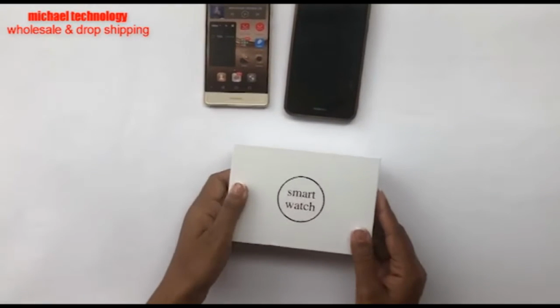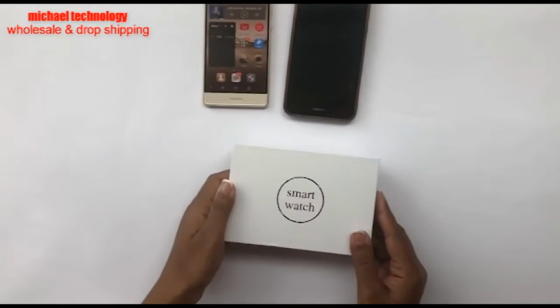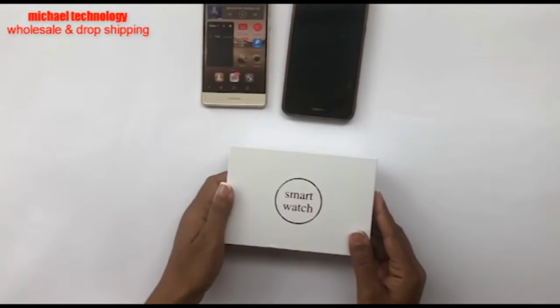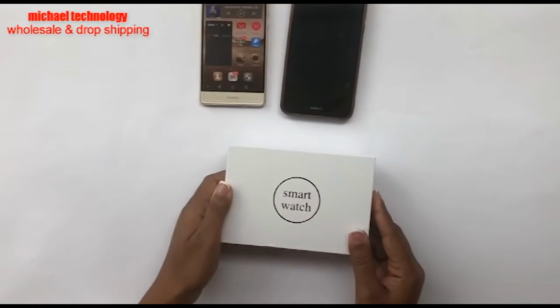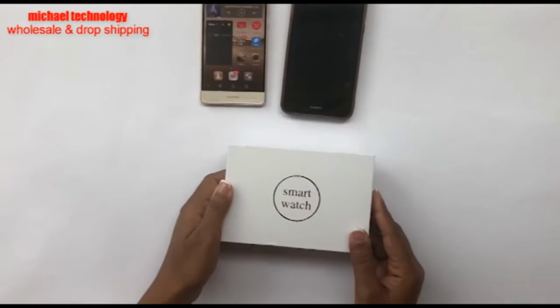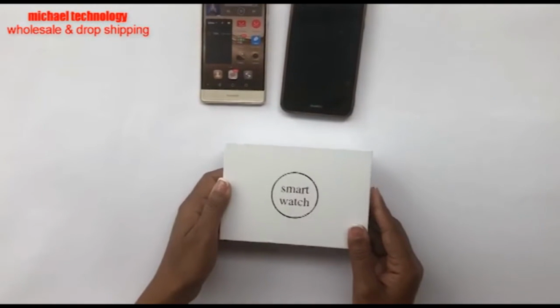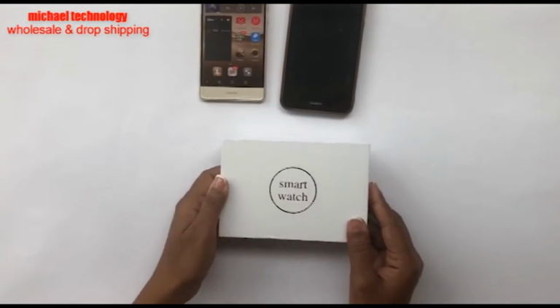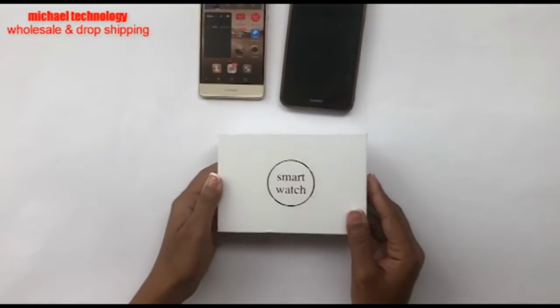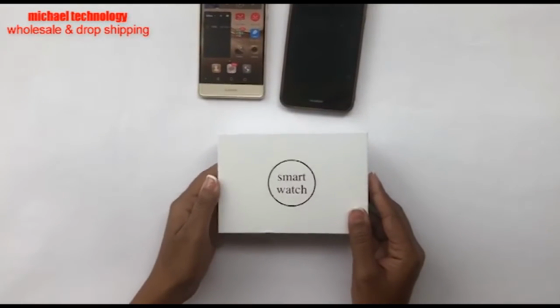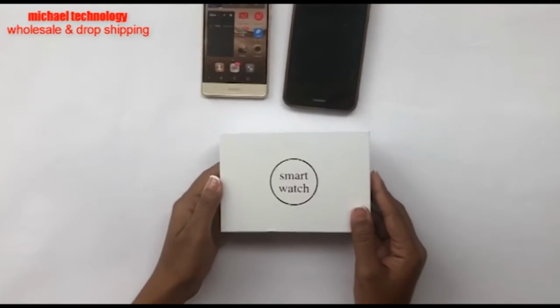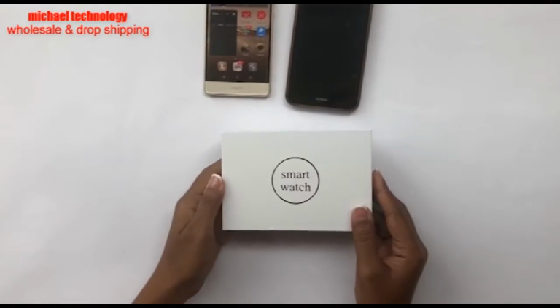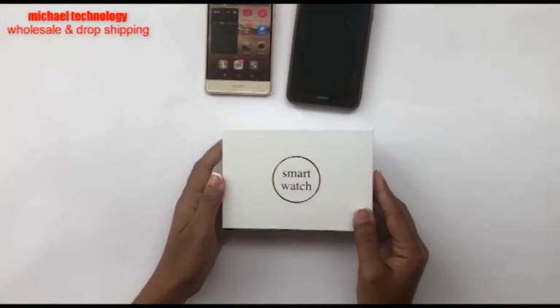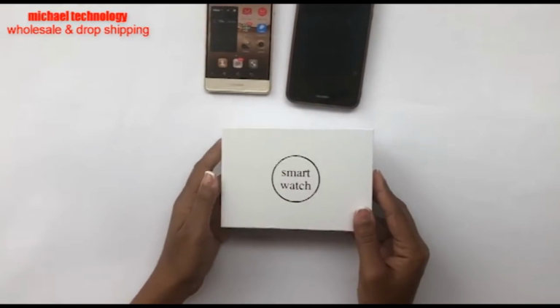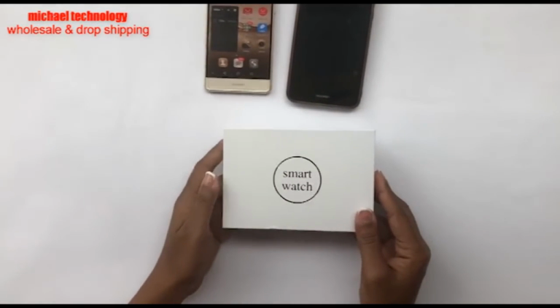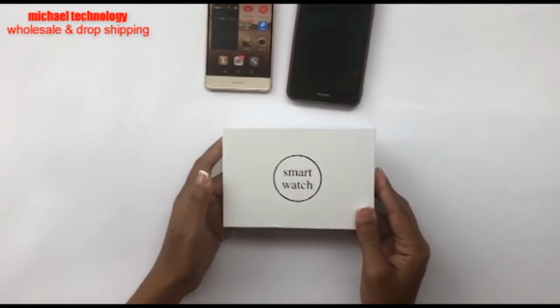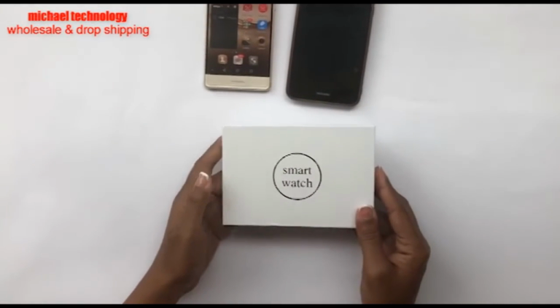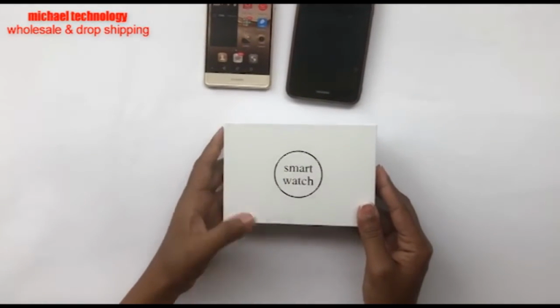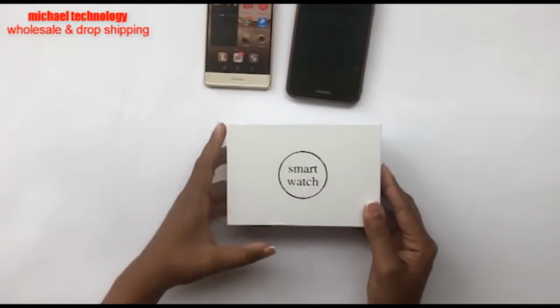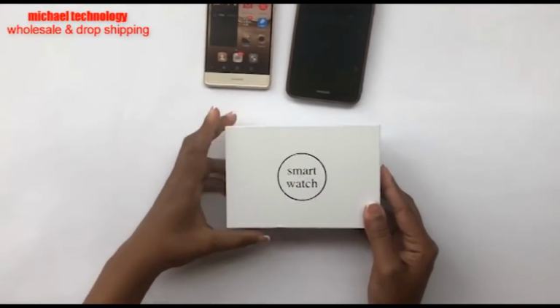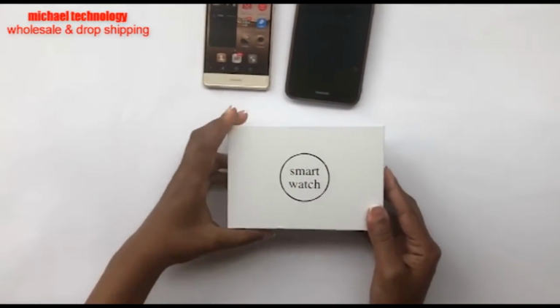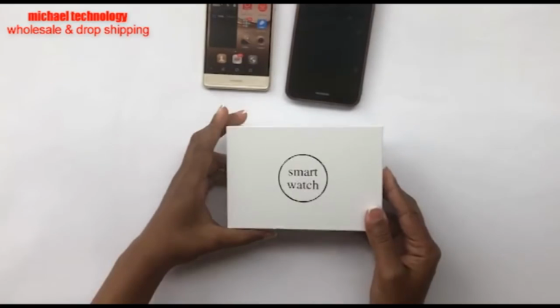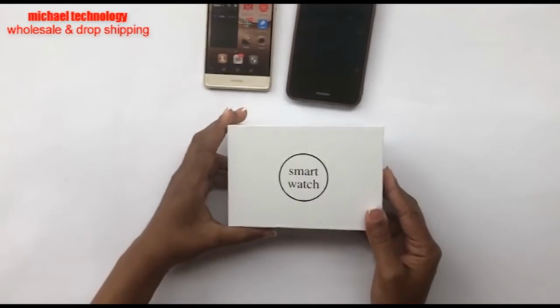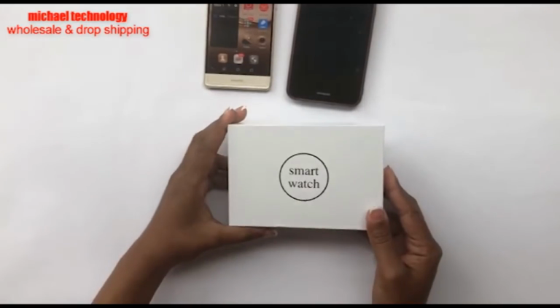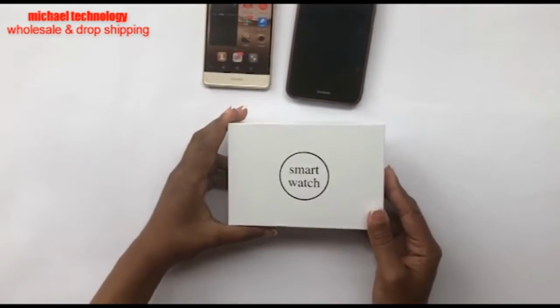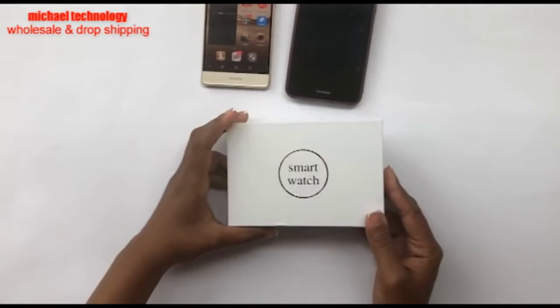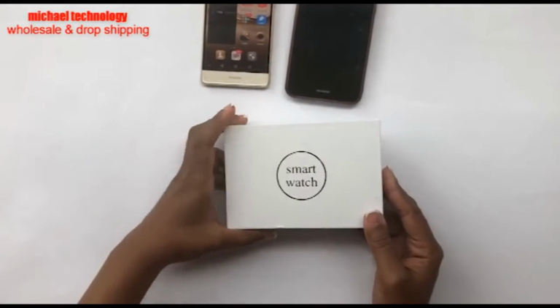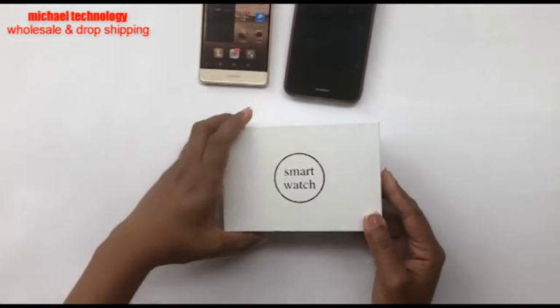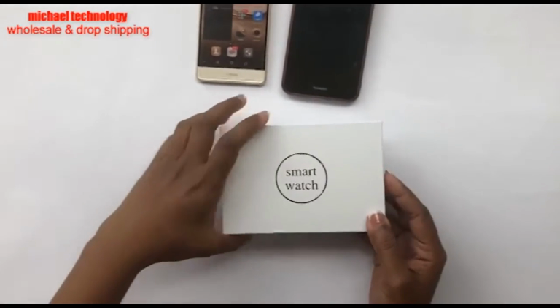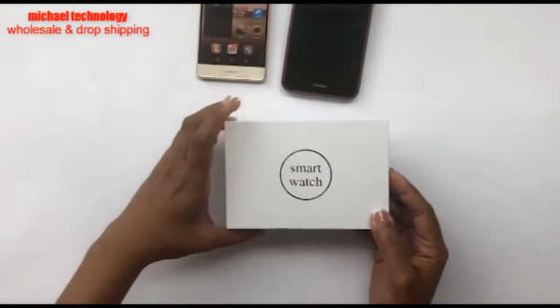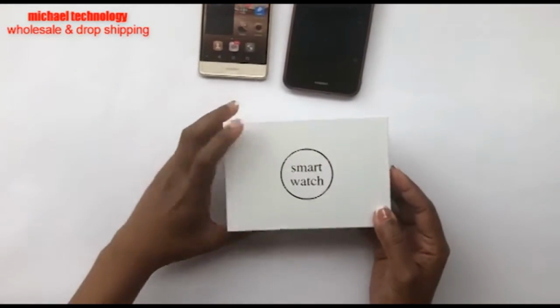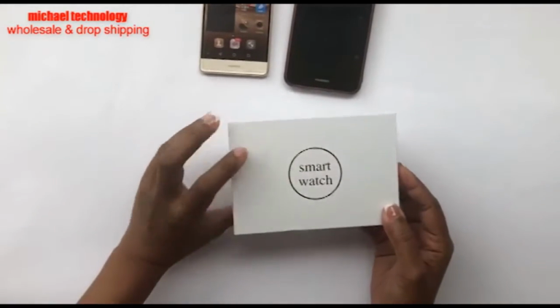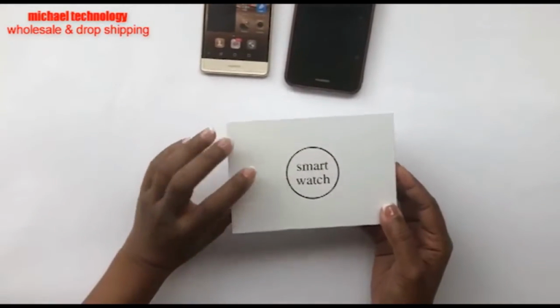Welcome to Michael Technology. Today we're going to talk about the KW10 watch.